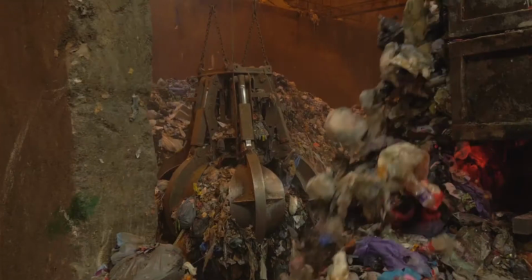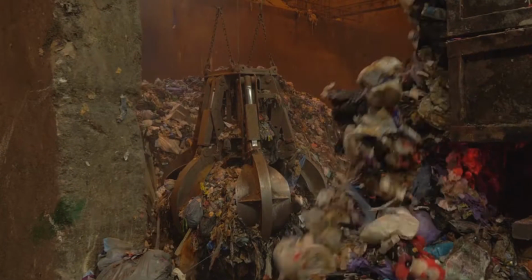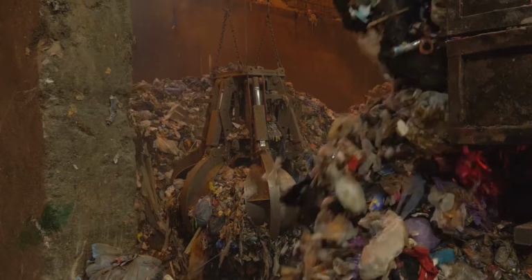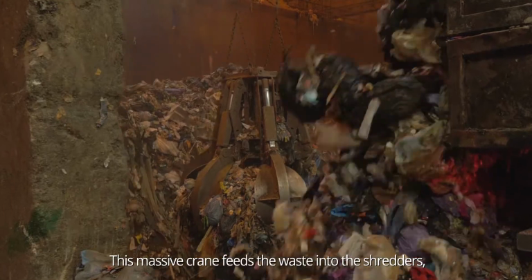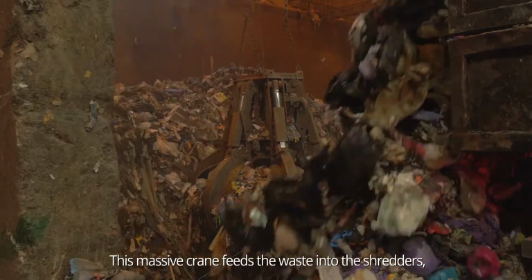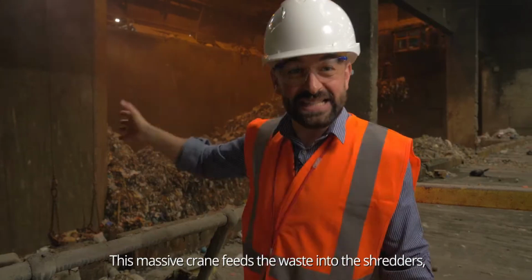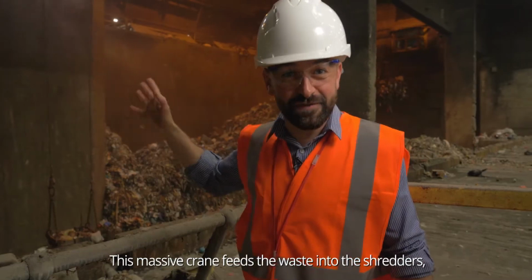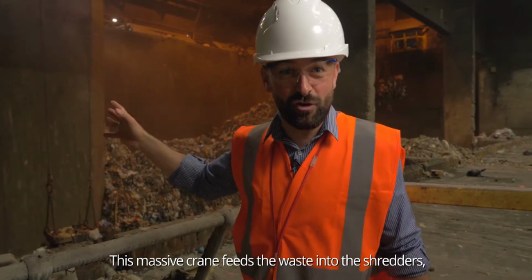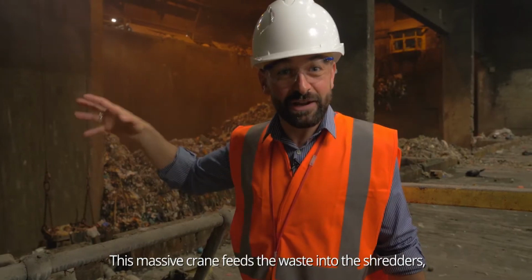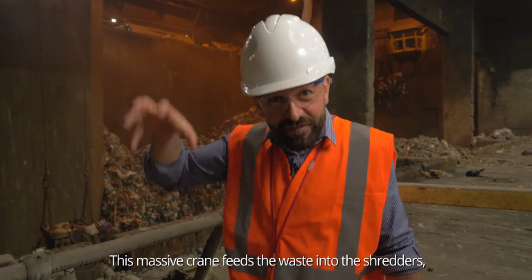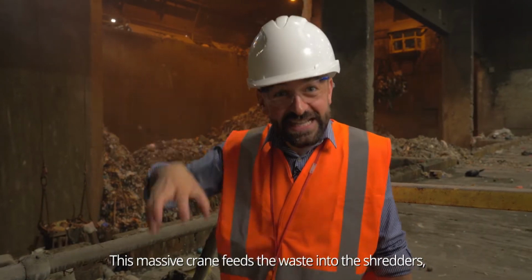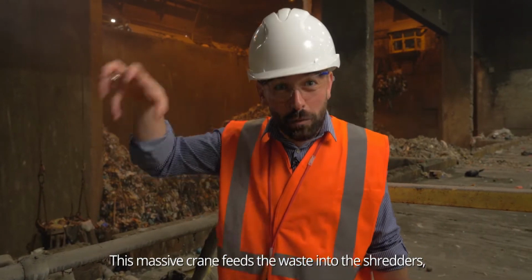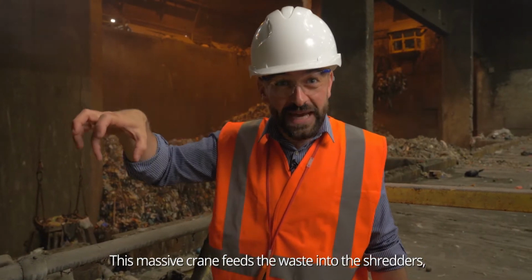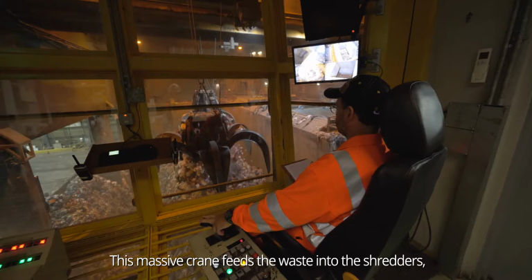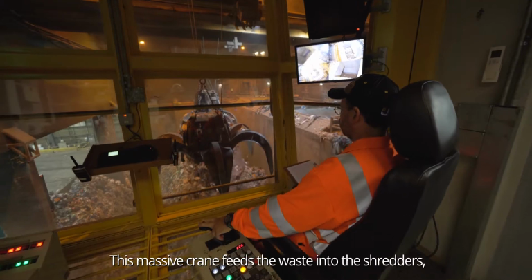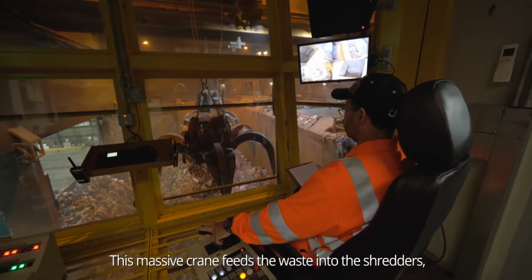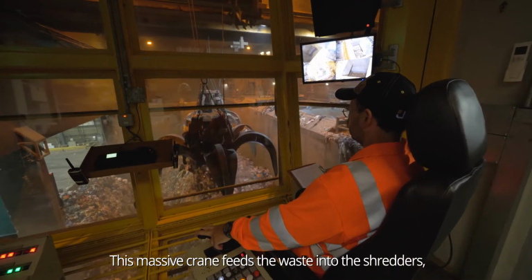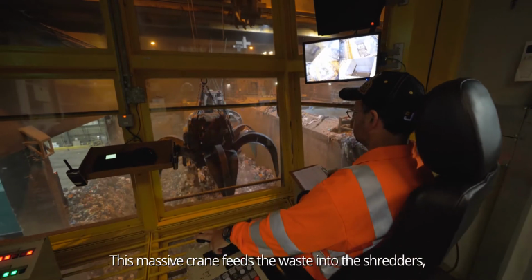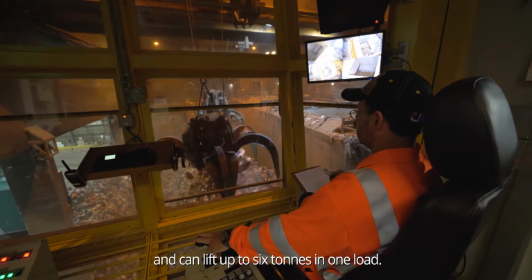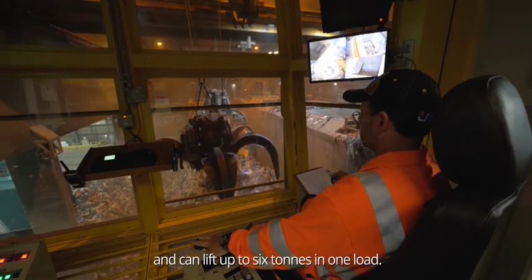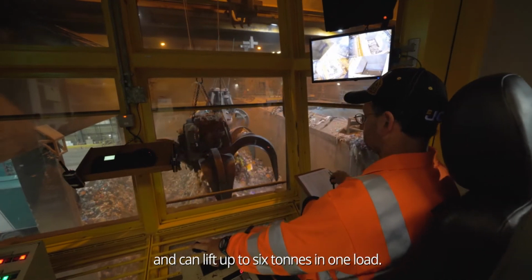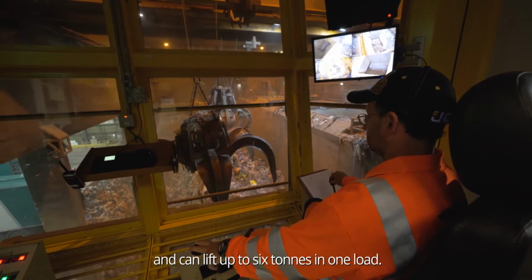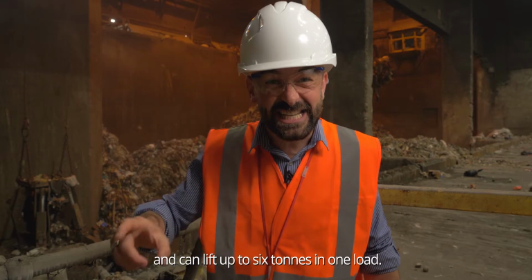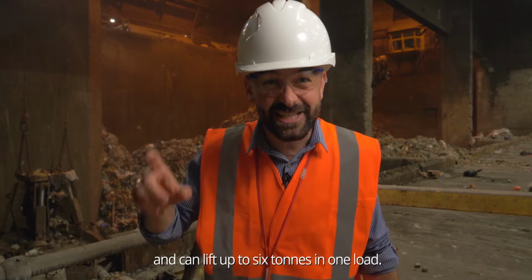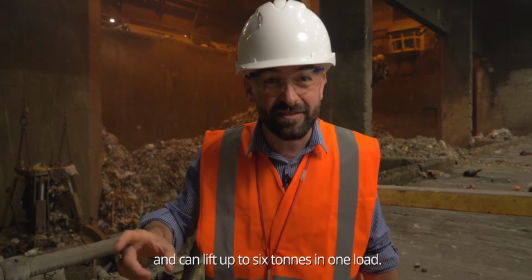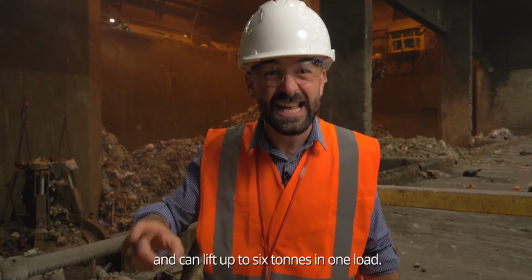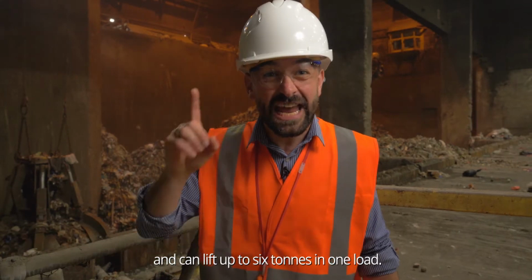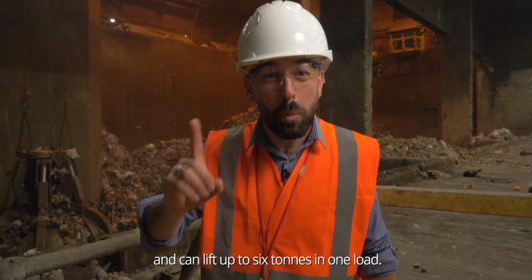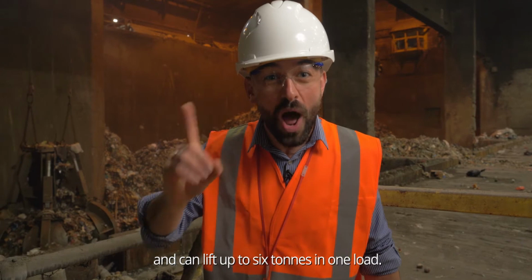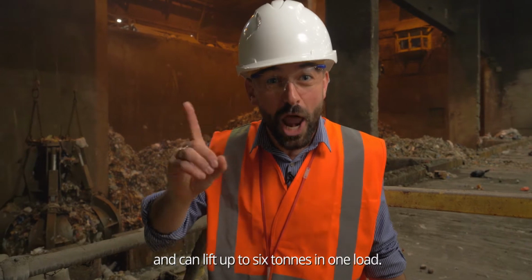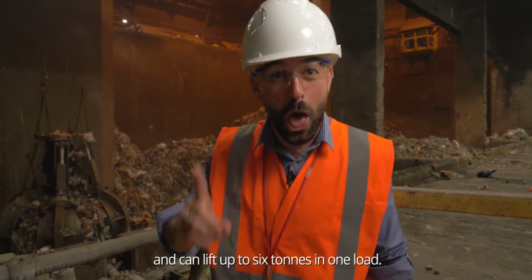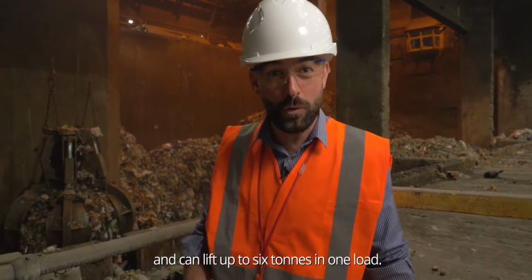This massive crane feeds the waste into the shredders and can lift up to six tonnes in one load.